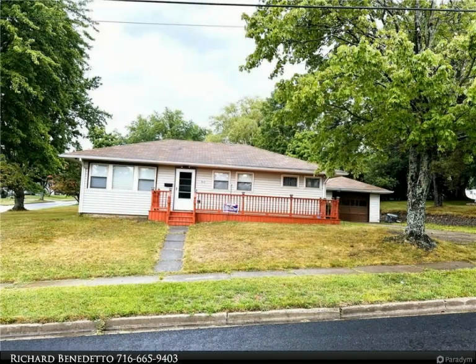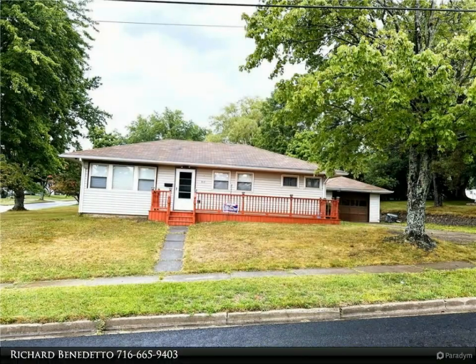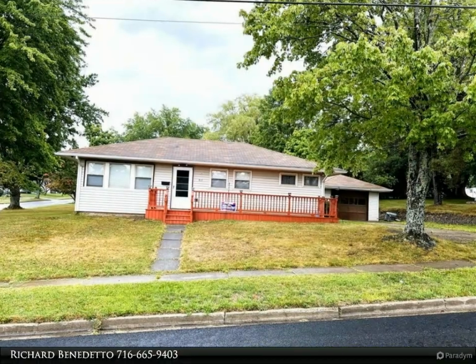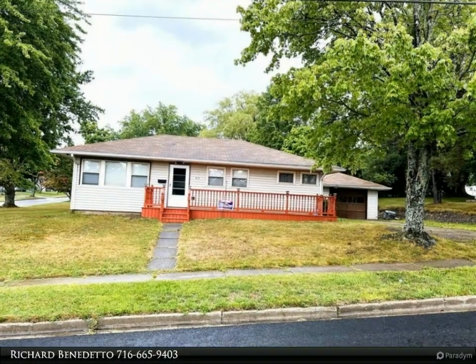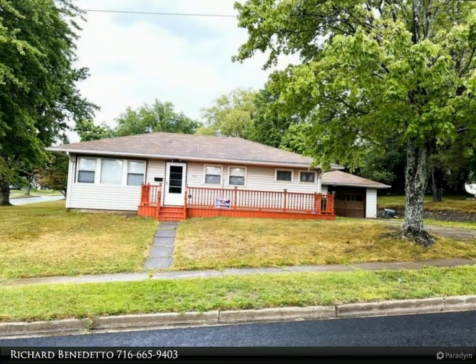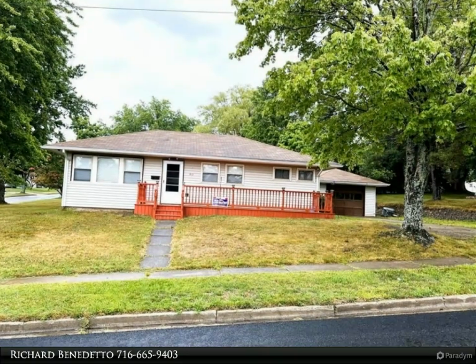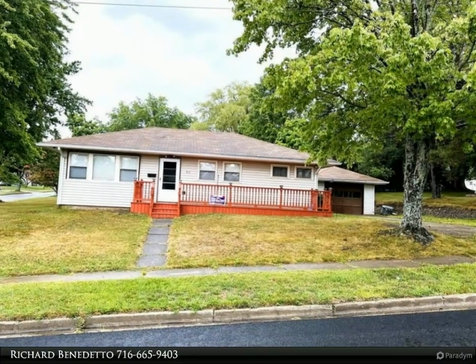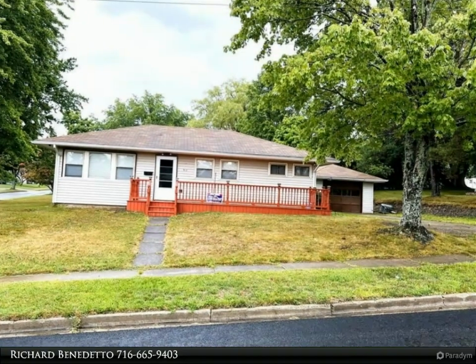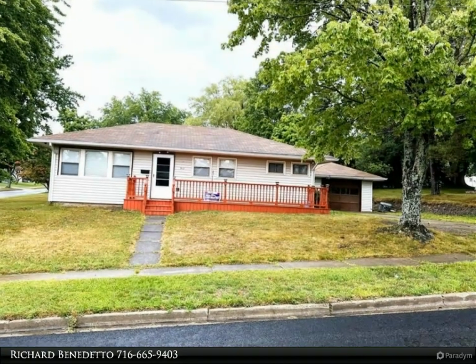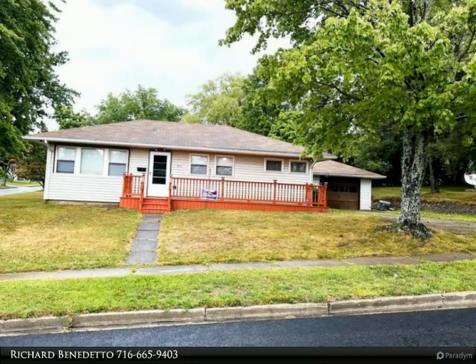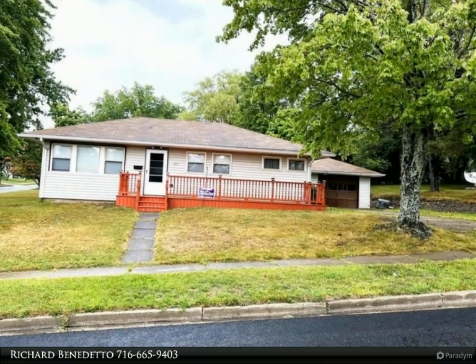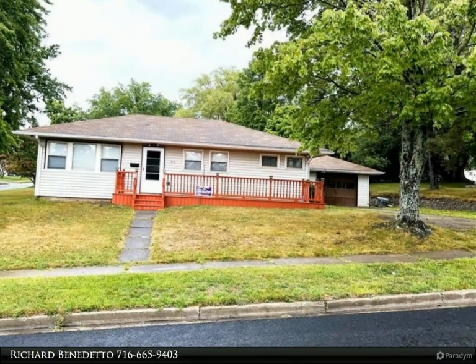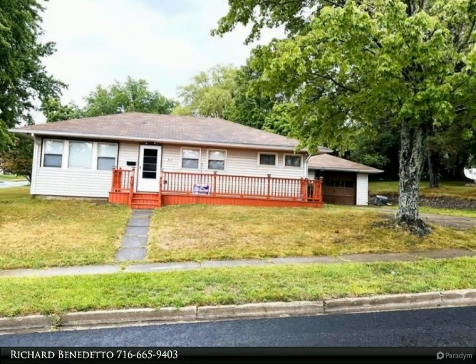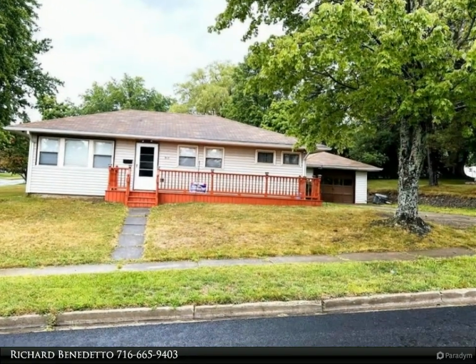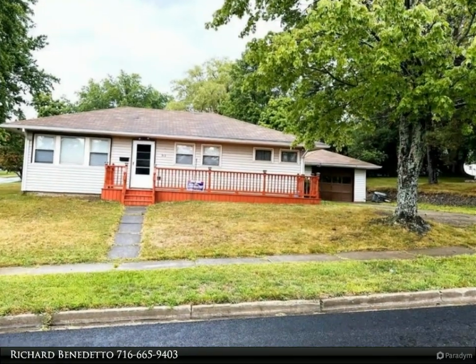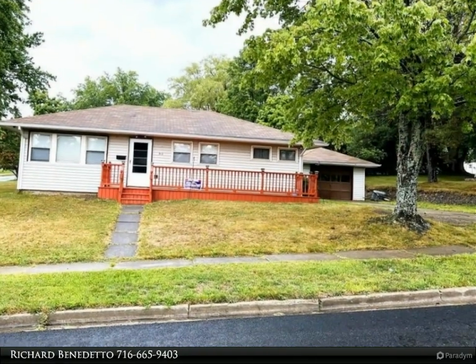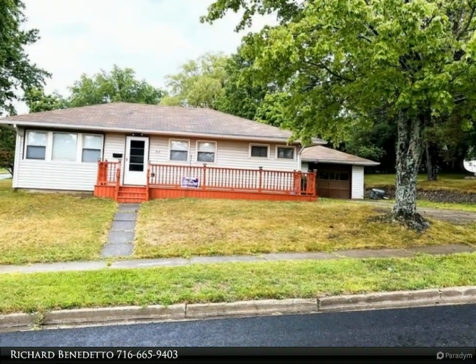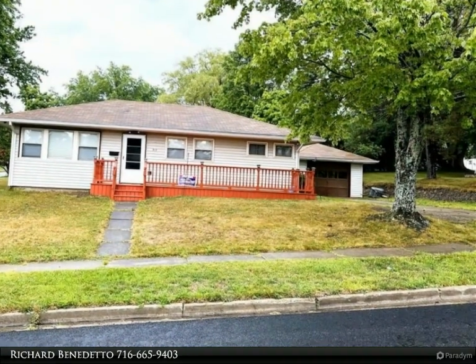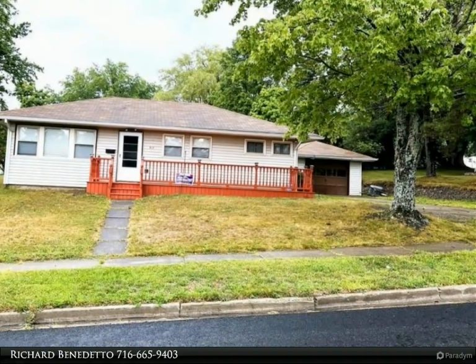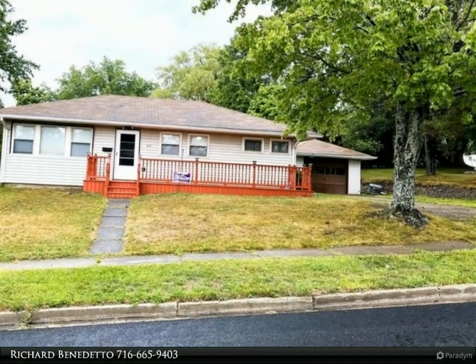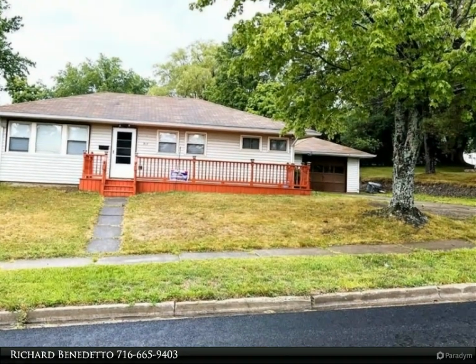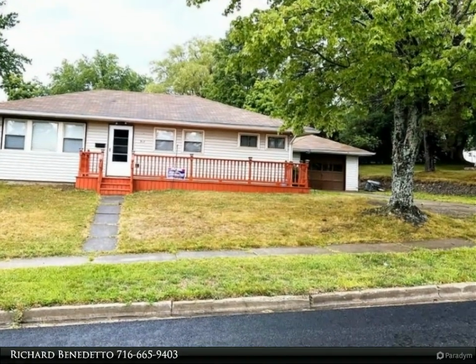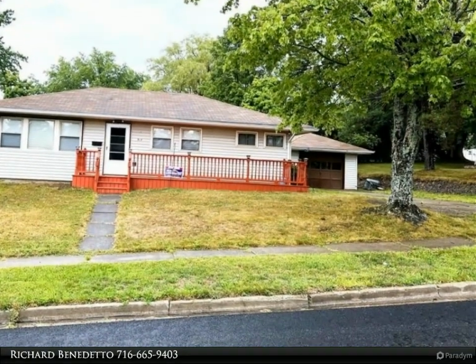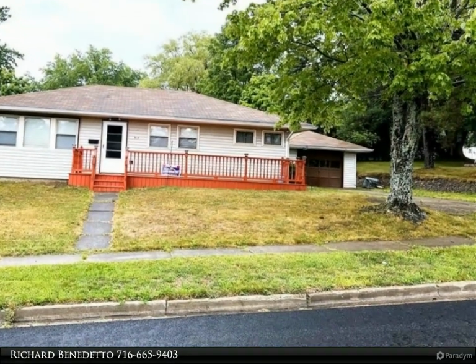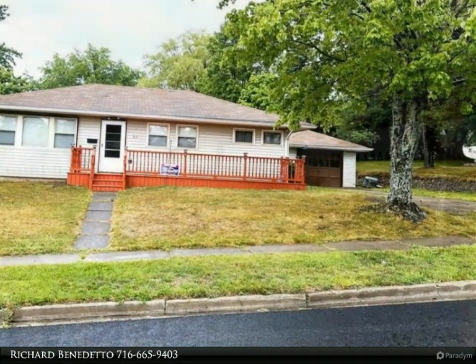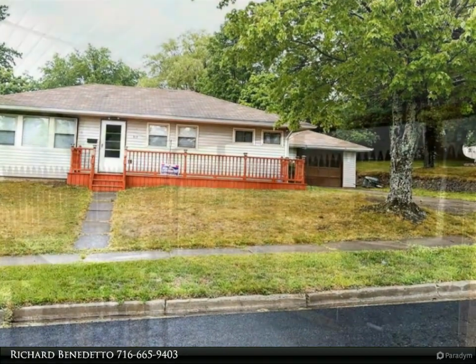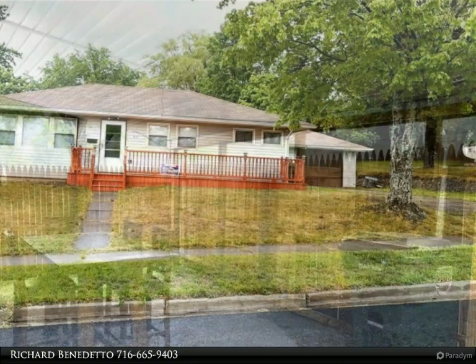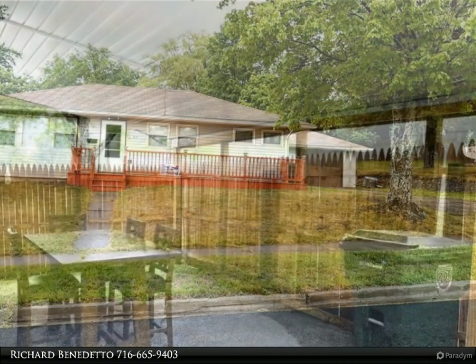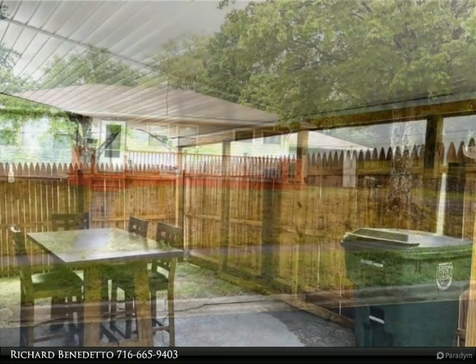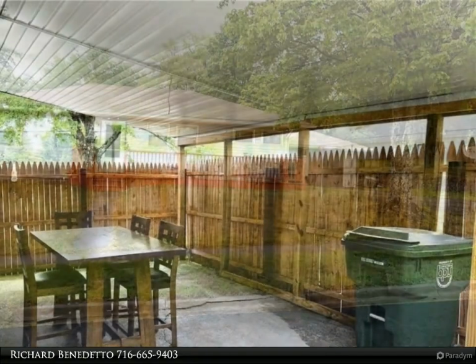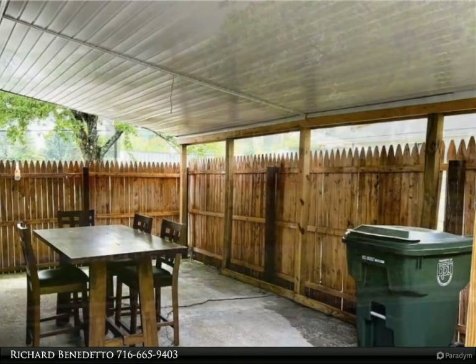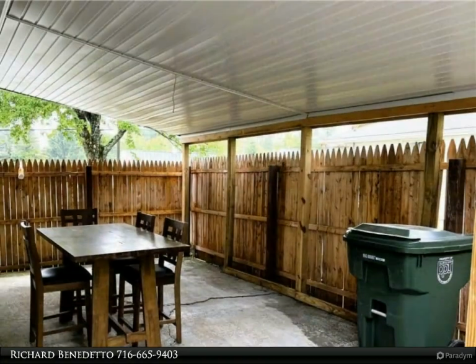Newly remodeled home situated on a corner lot. This home is conveniently close to schools, shops and restaurants.